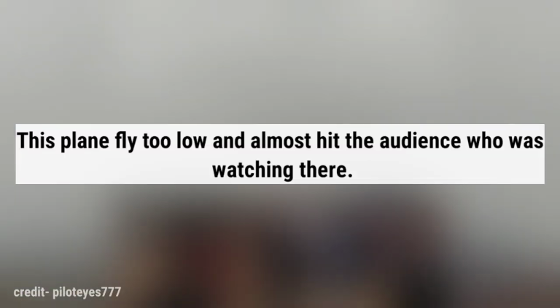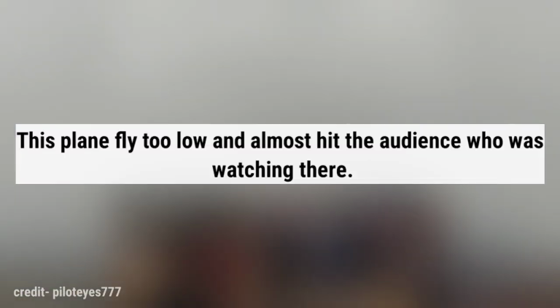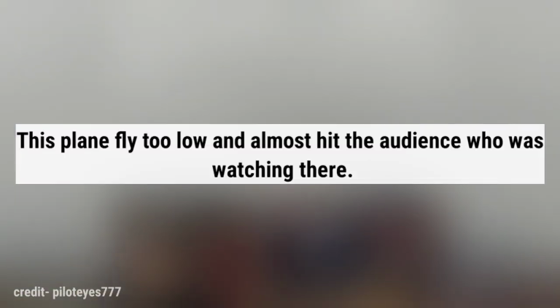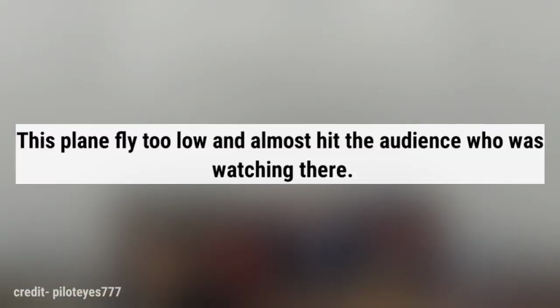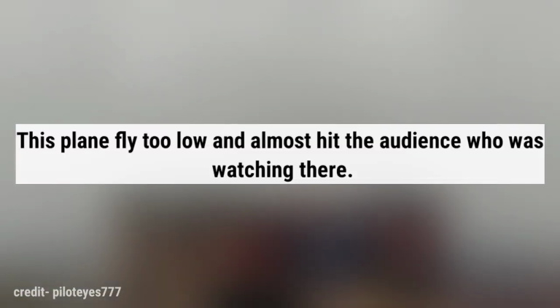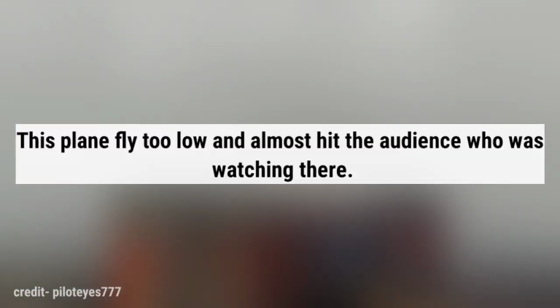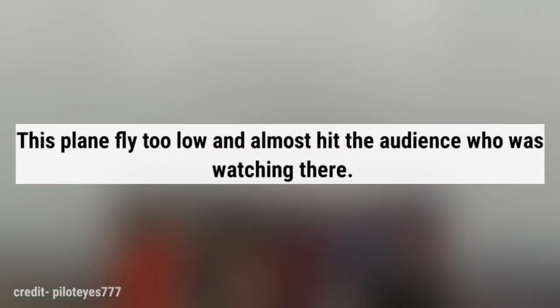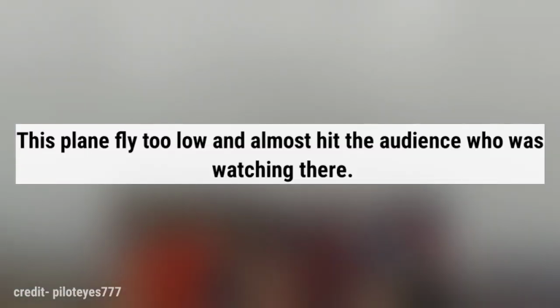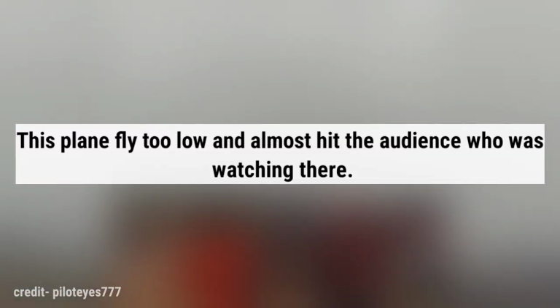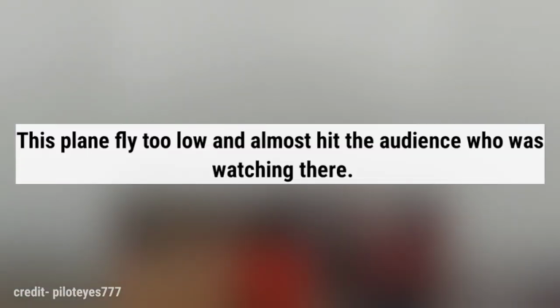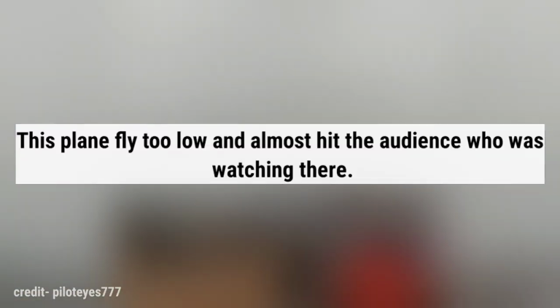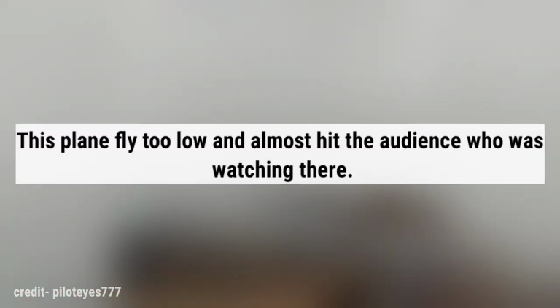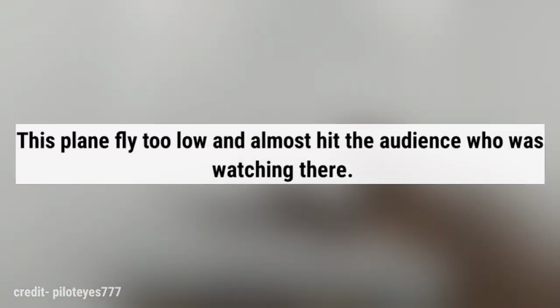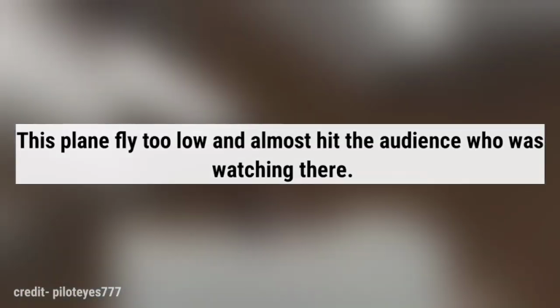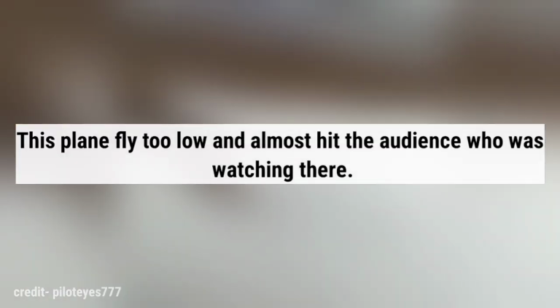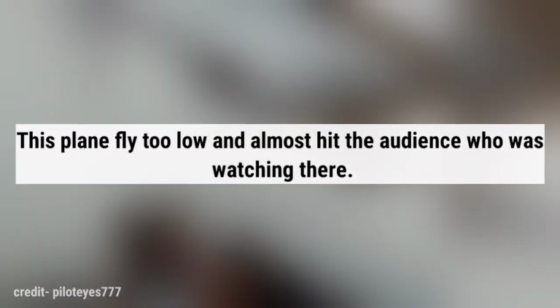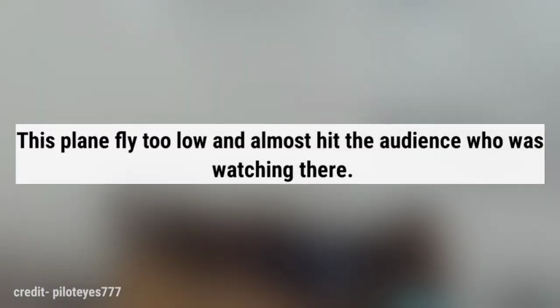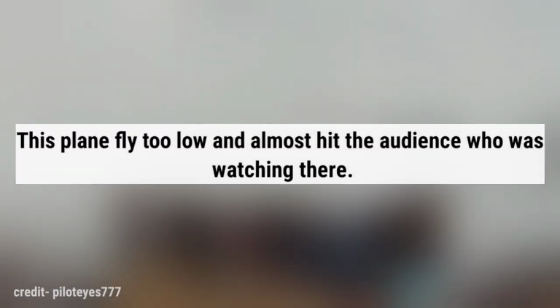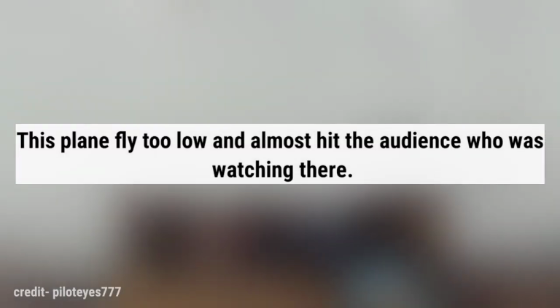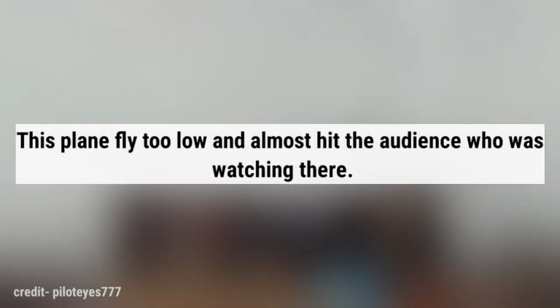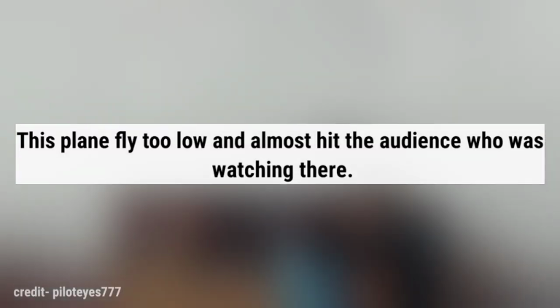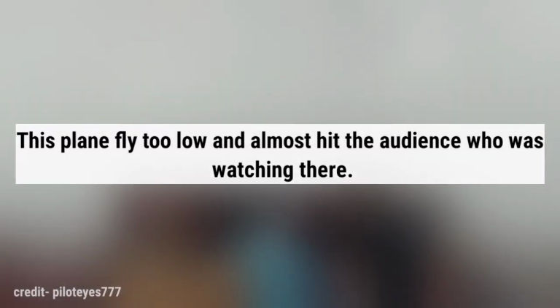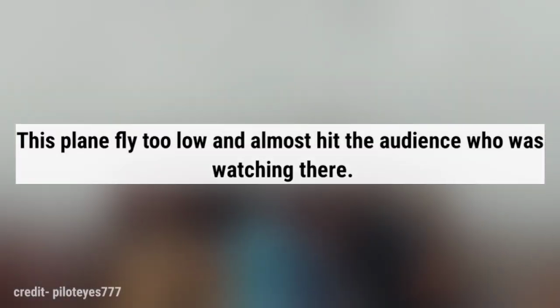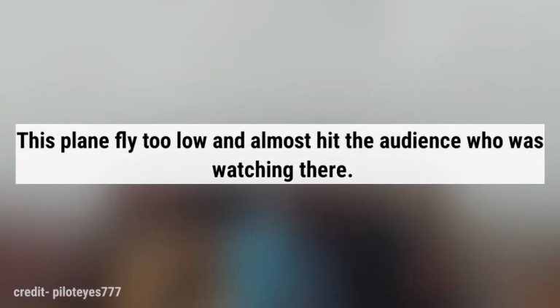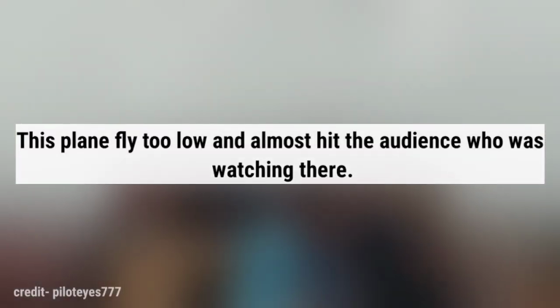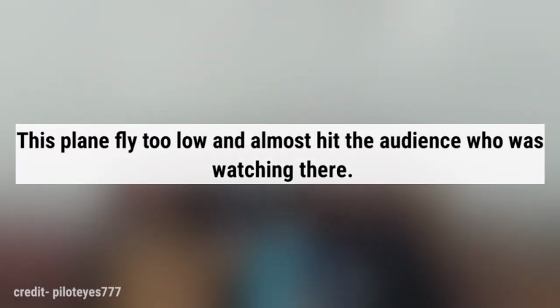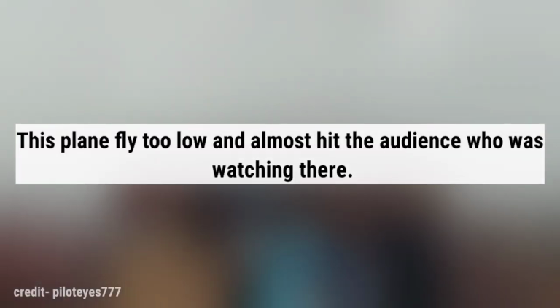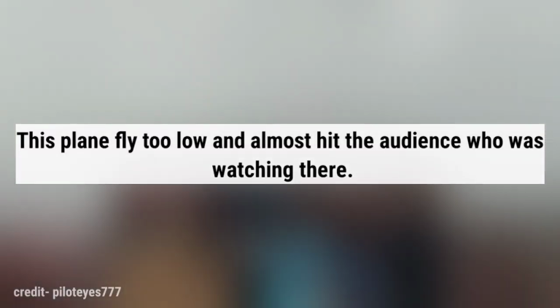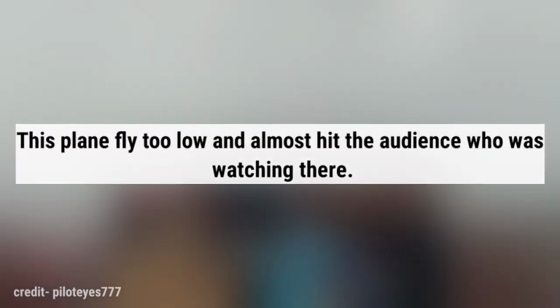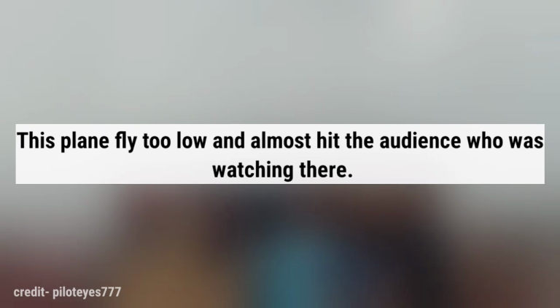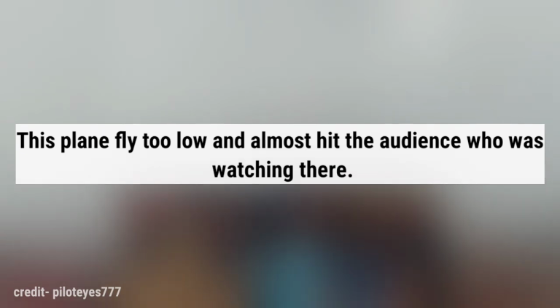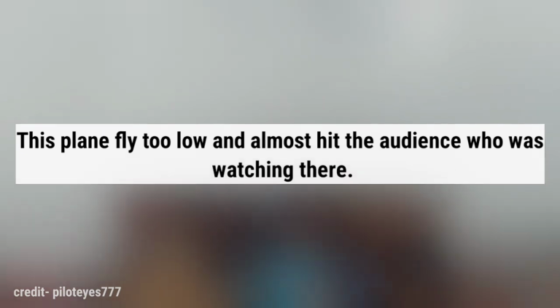This plane flies too low and almost hits the audience who was watching there.